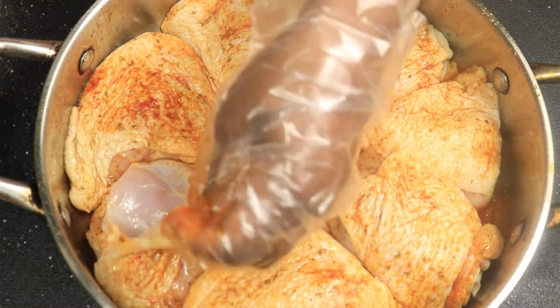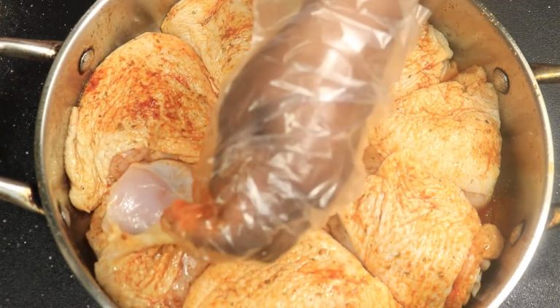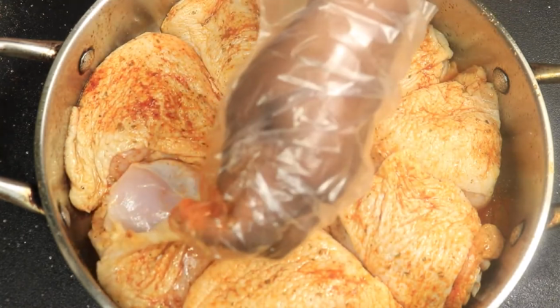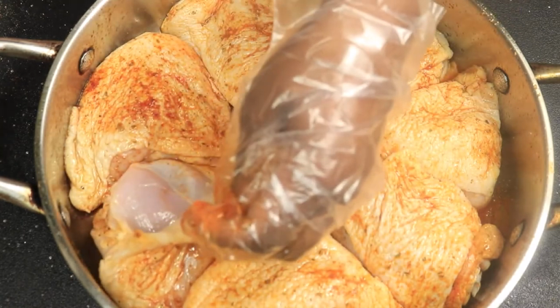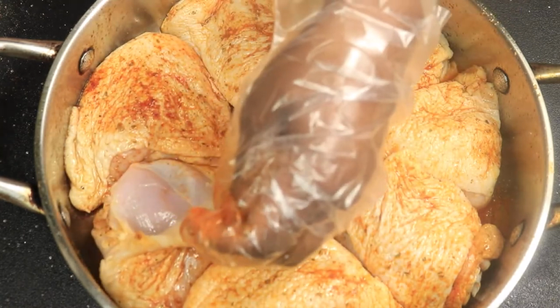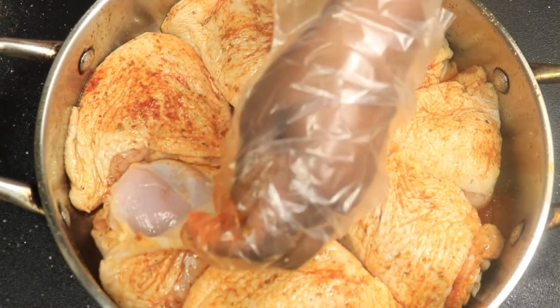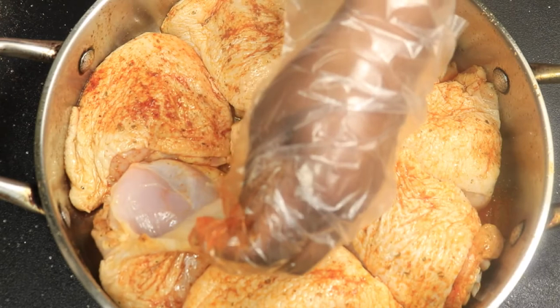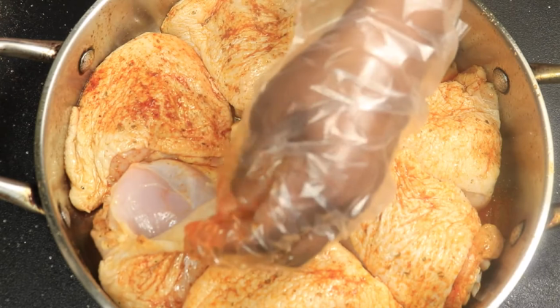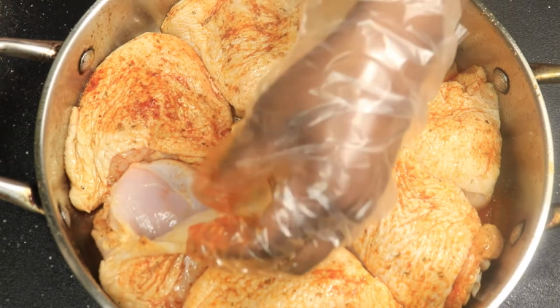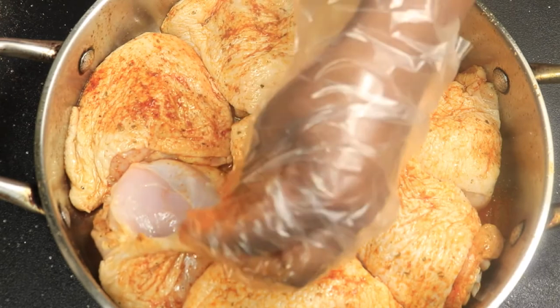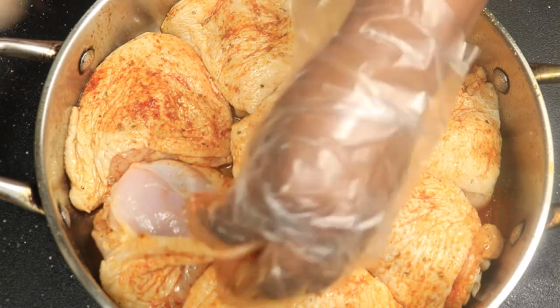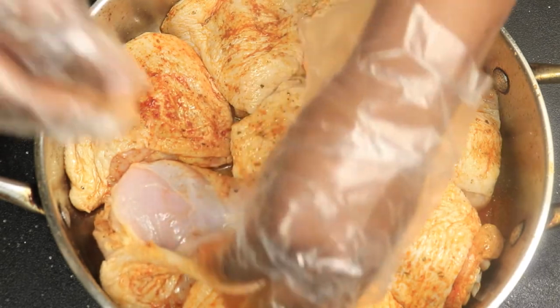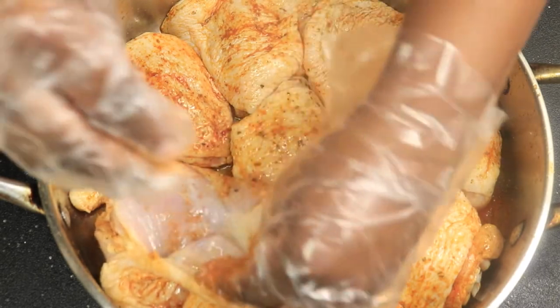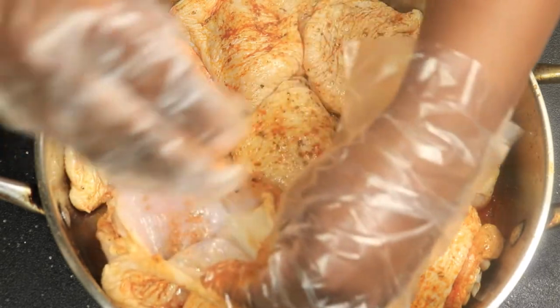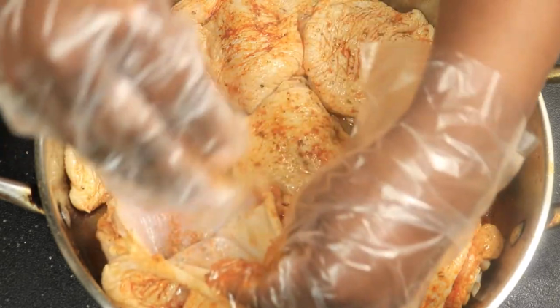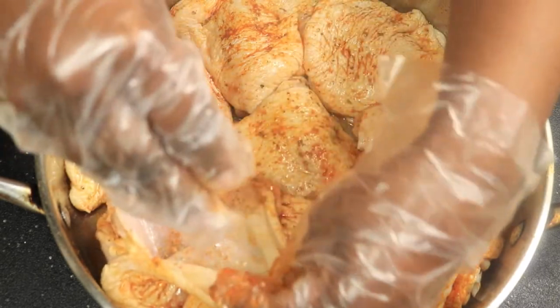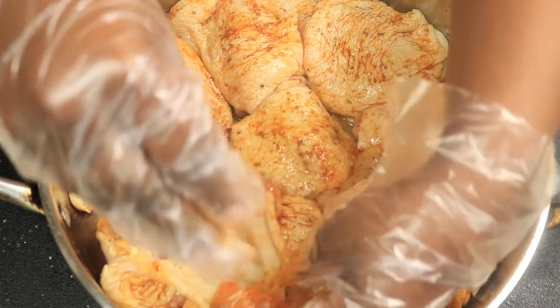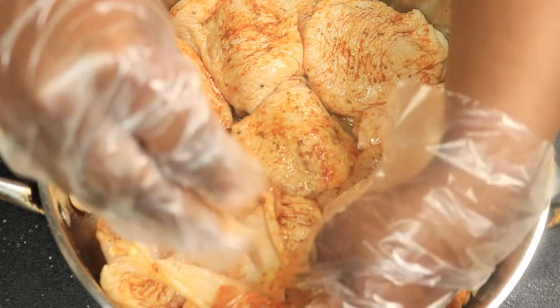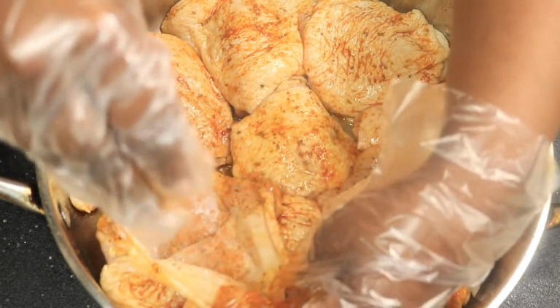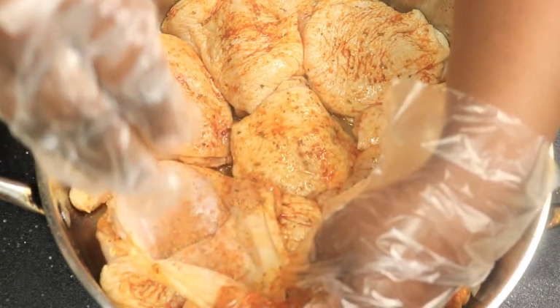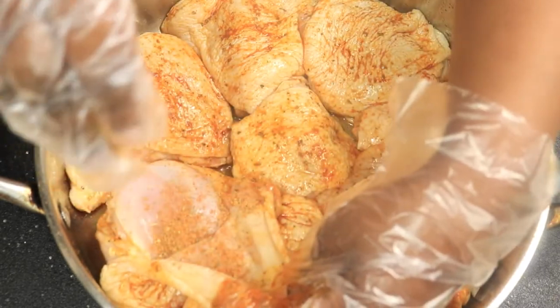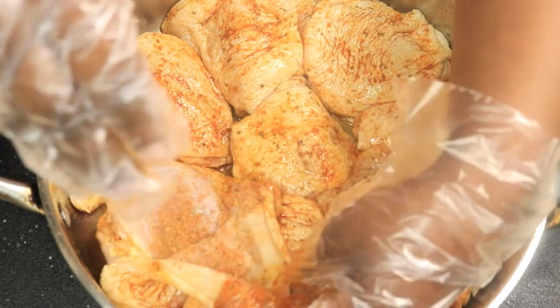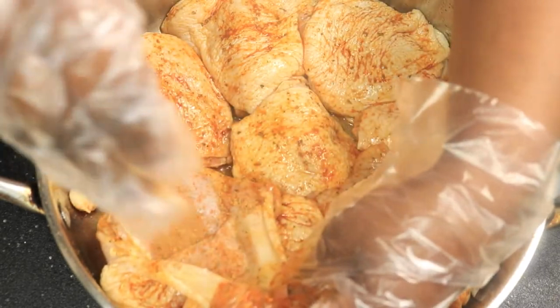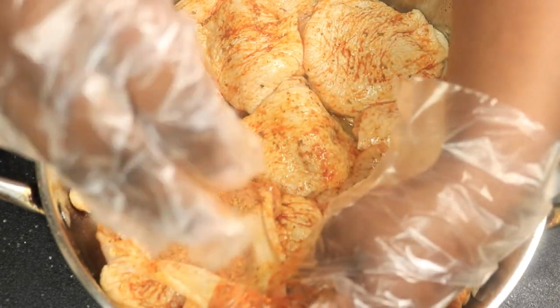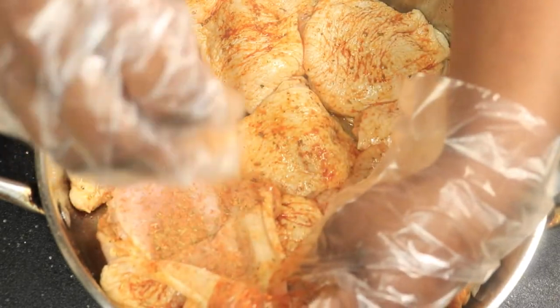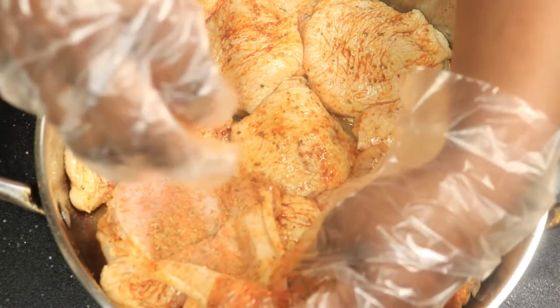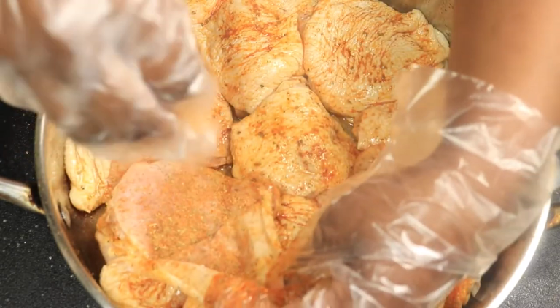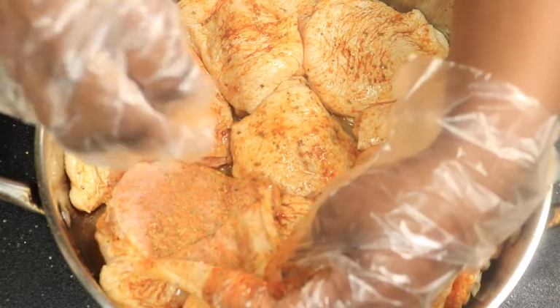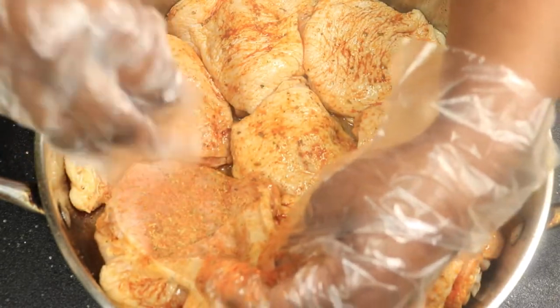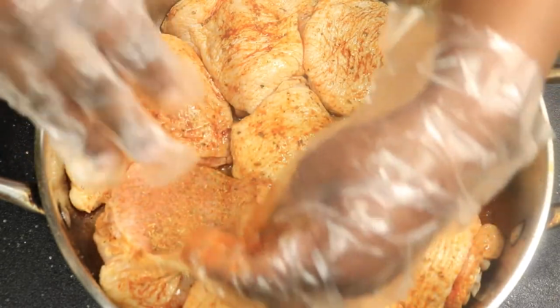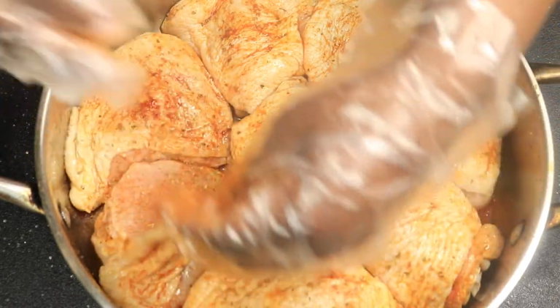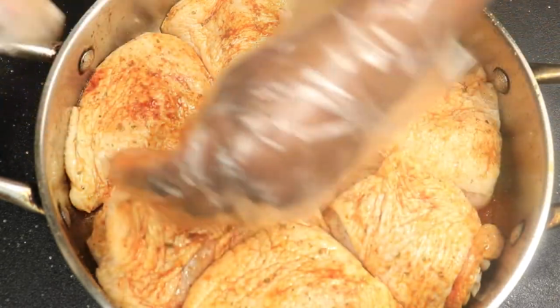At this time you want to preheat your oven to 375 degrees Fahrenheit.